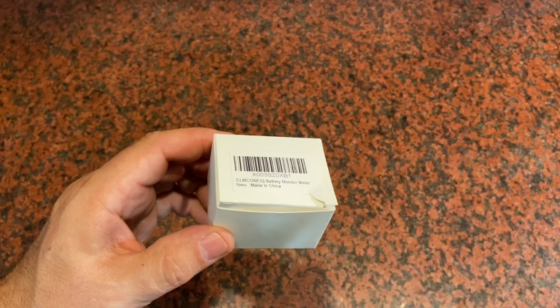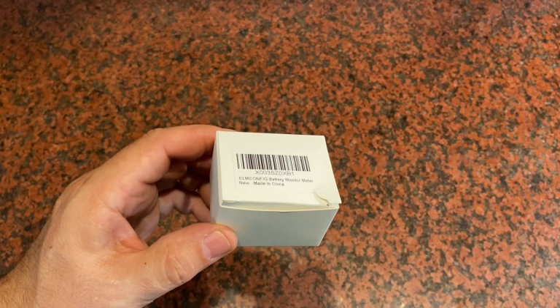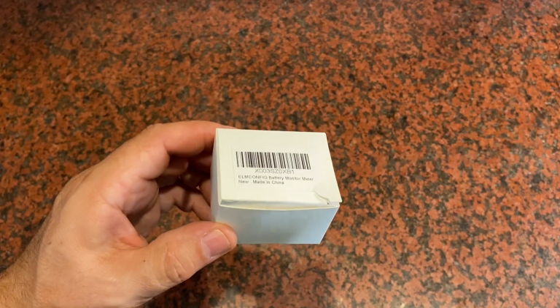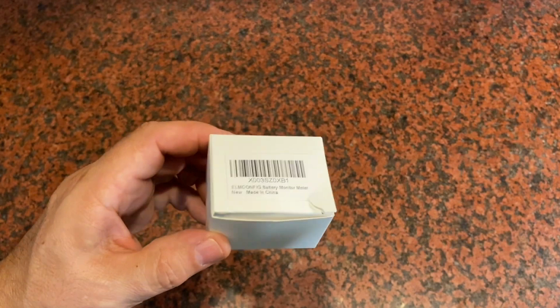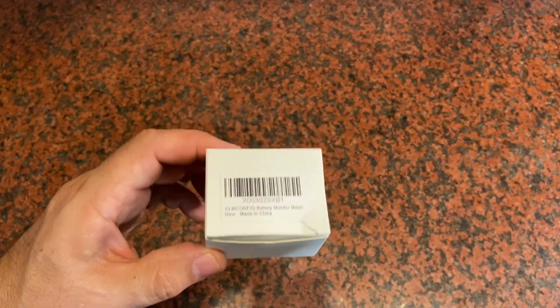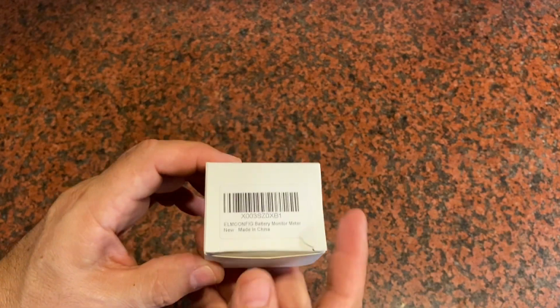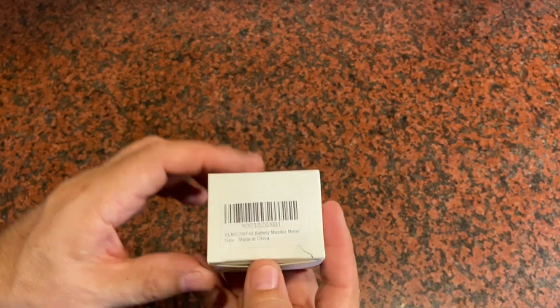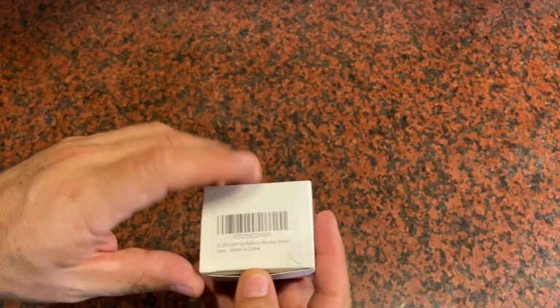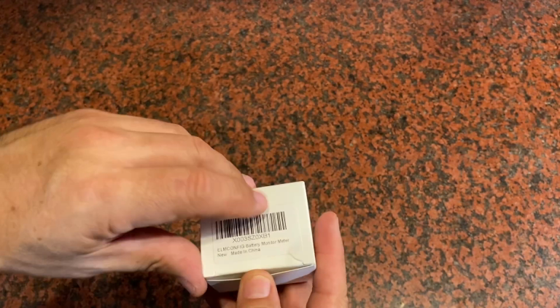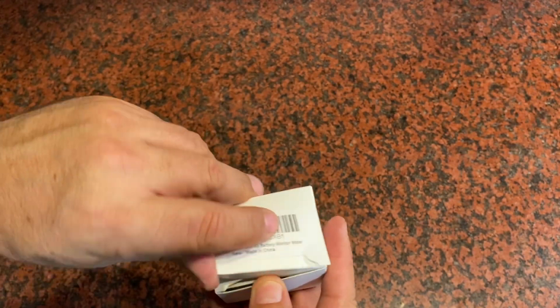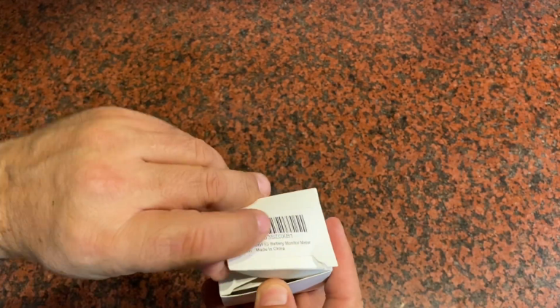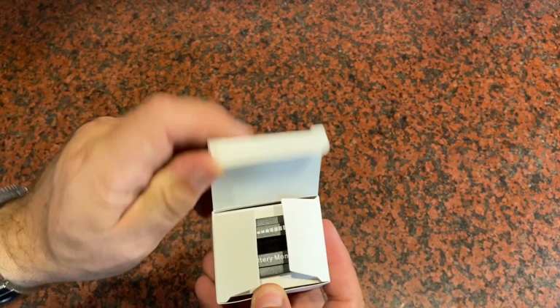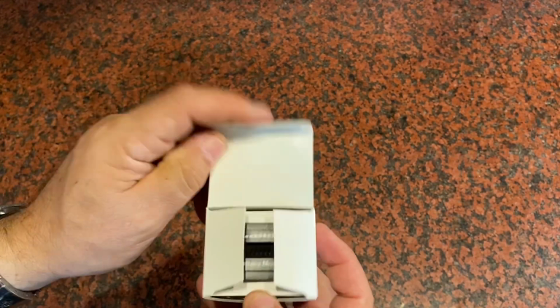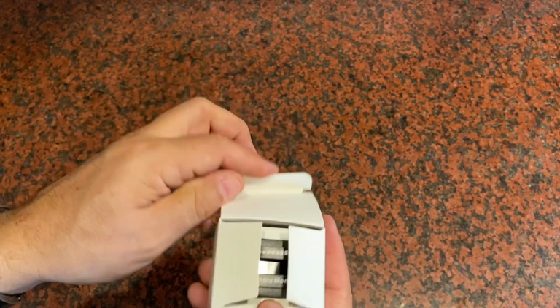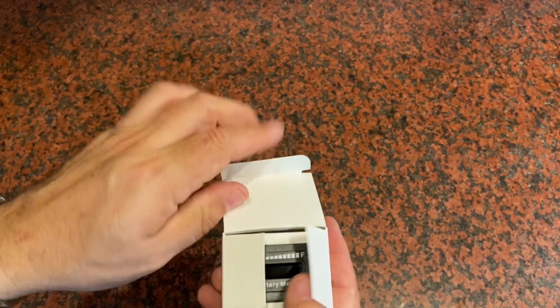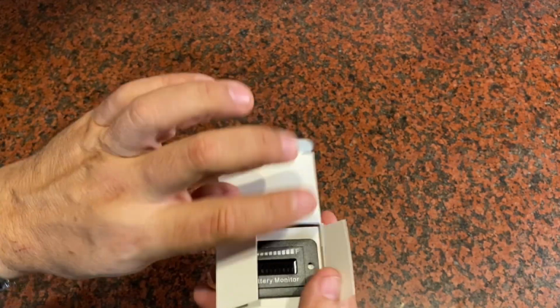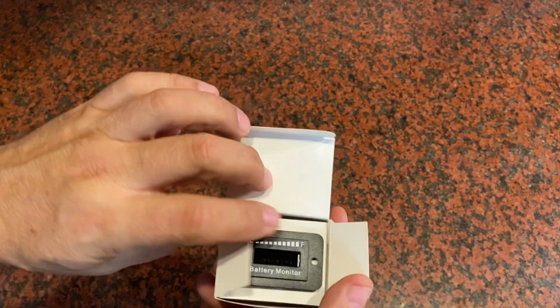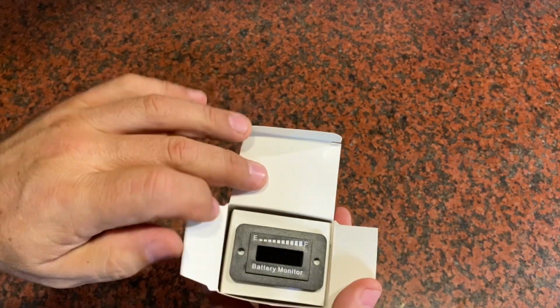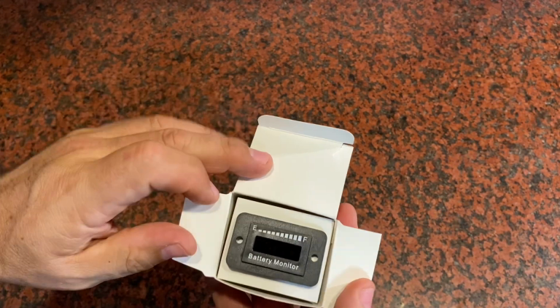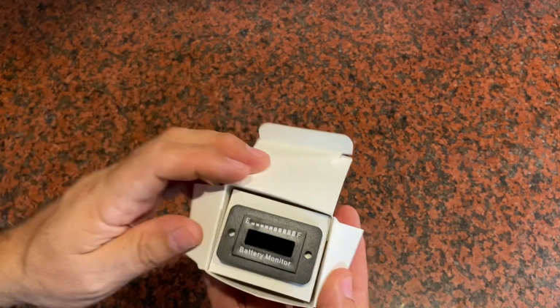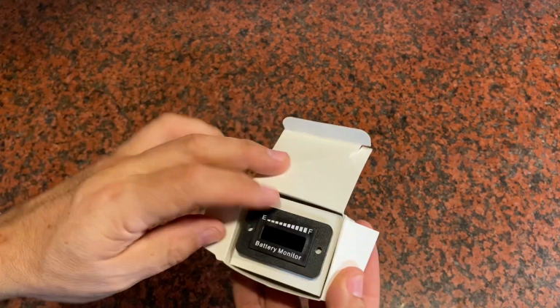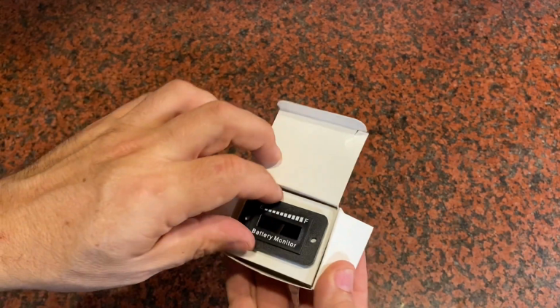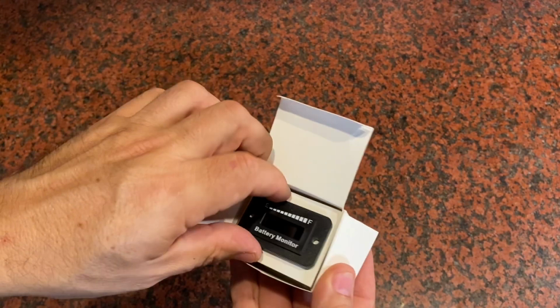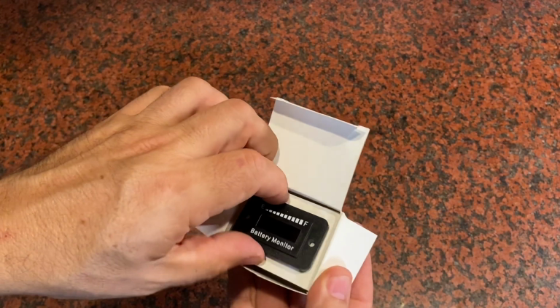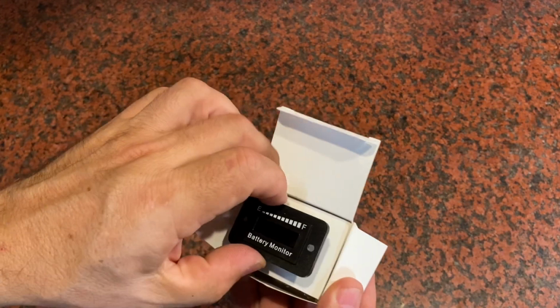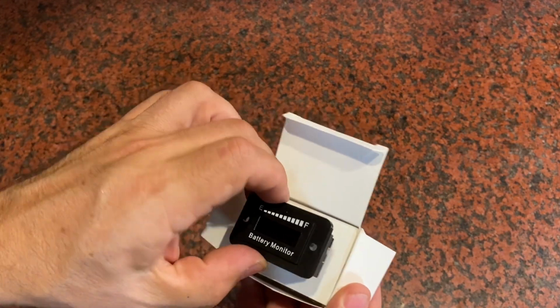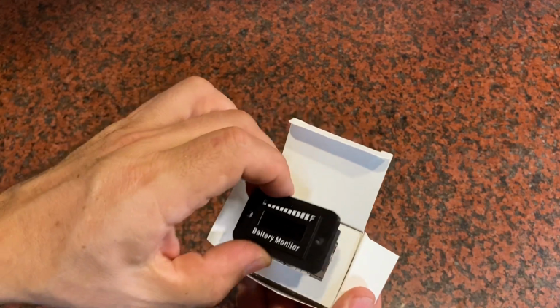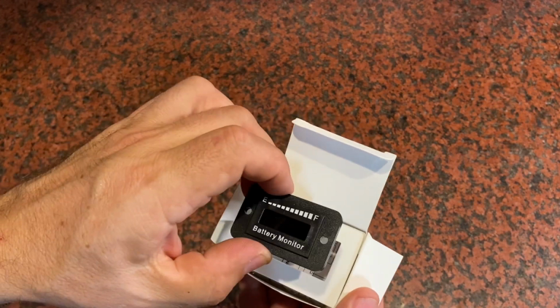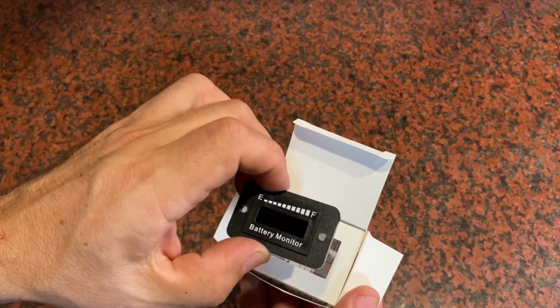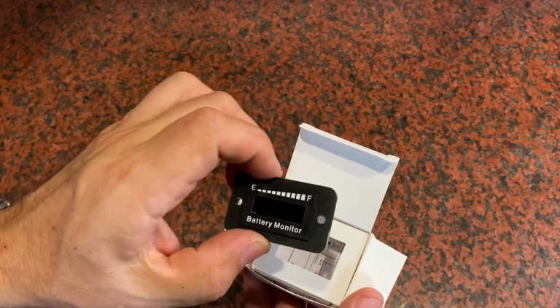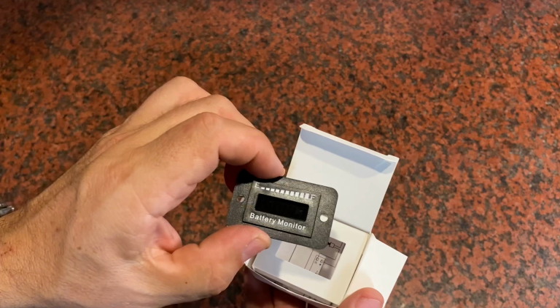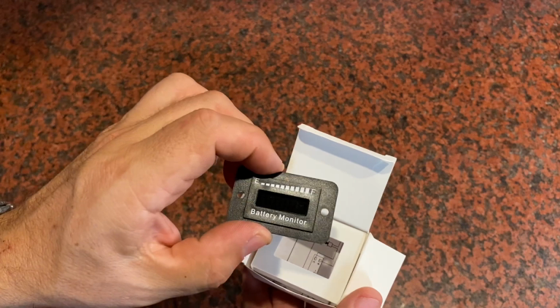I was sent this battery life indicator and monitor and asked to give my opinion on it and make this short video, so here it goes.